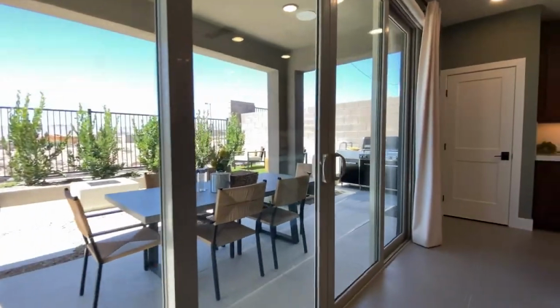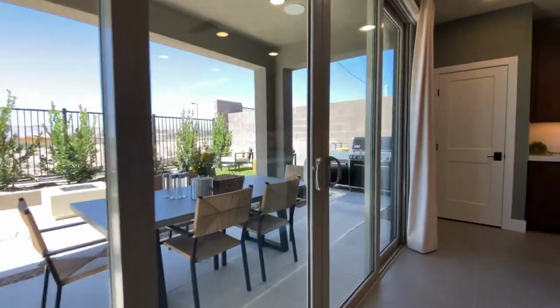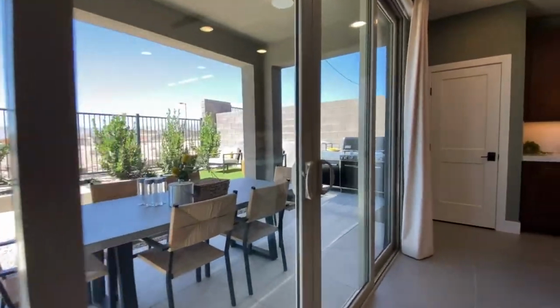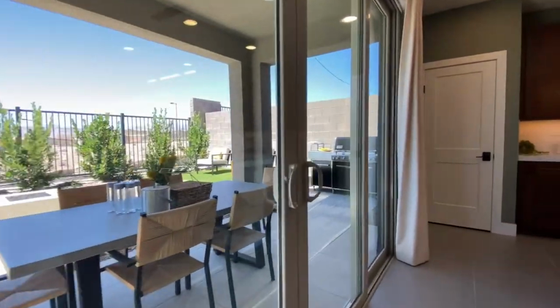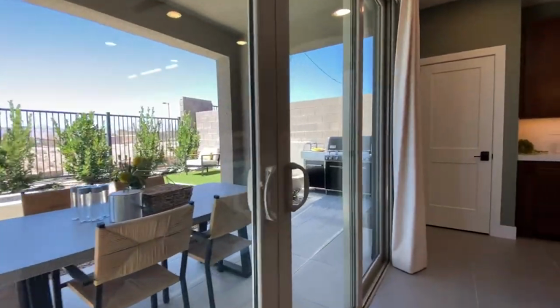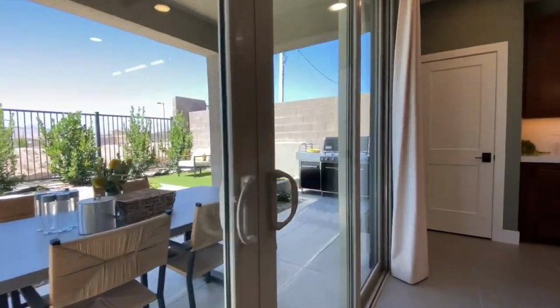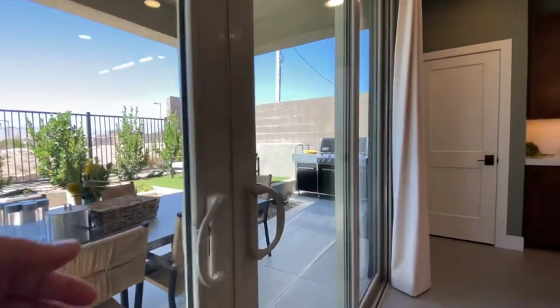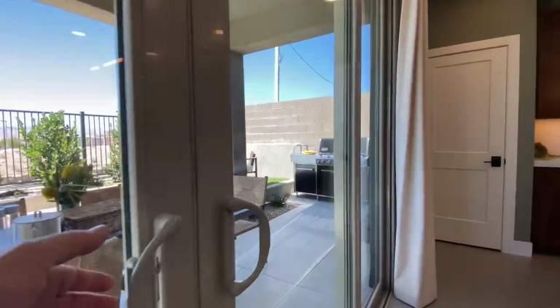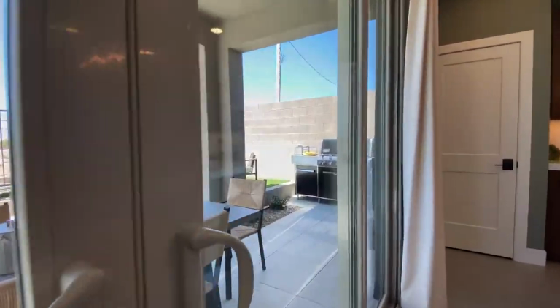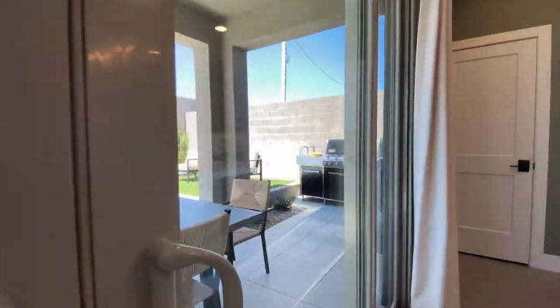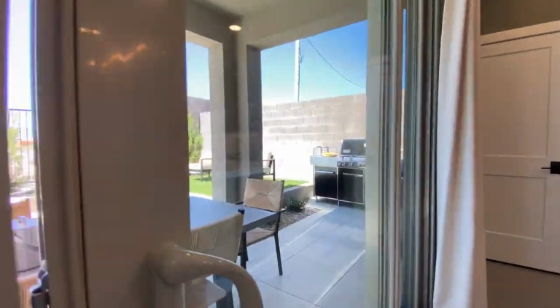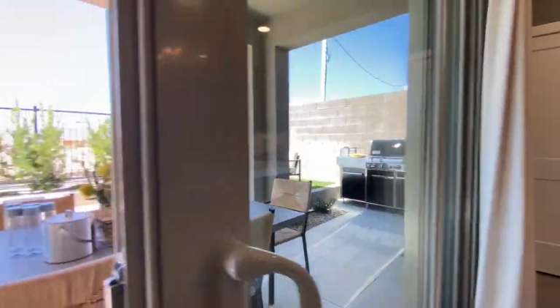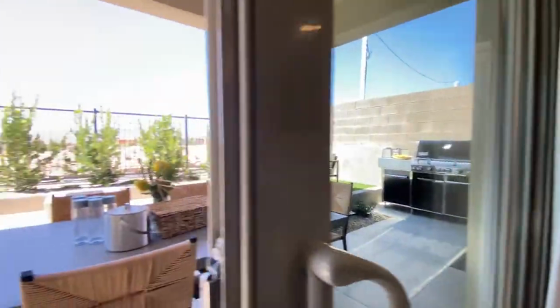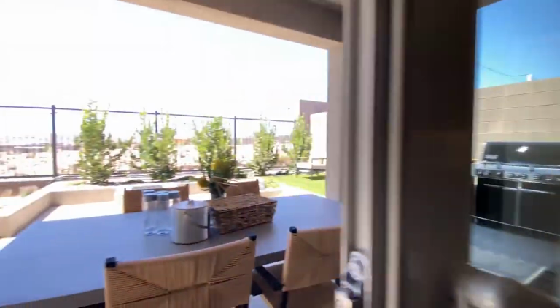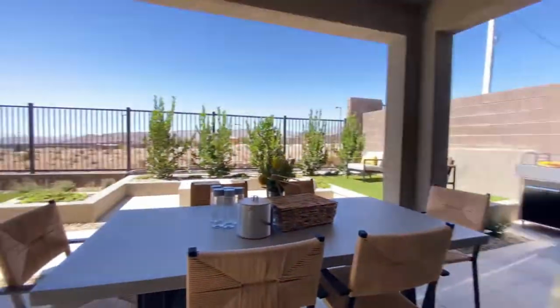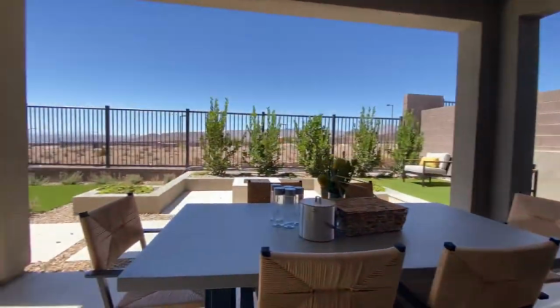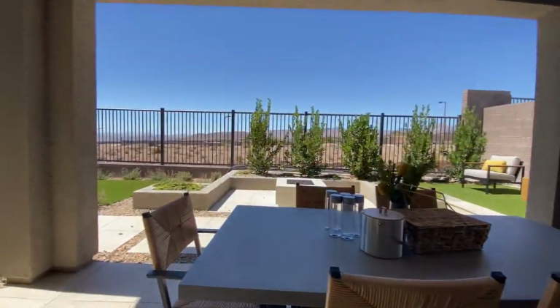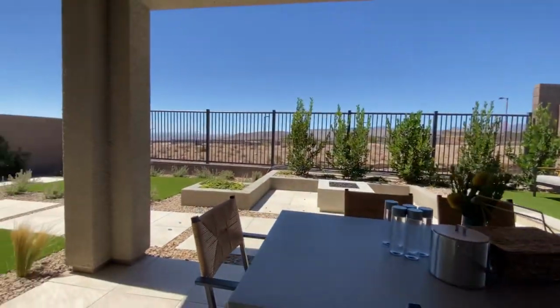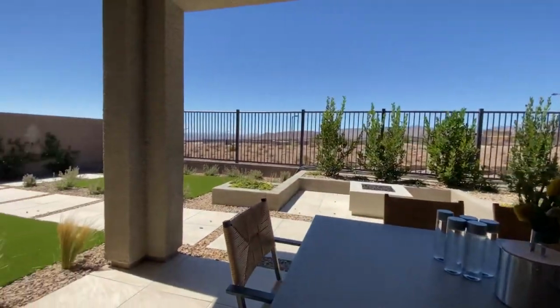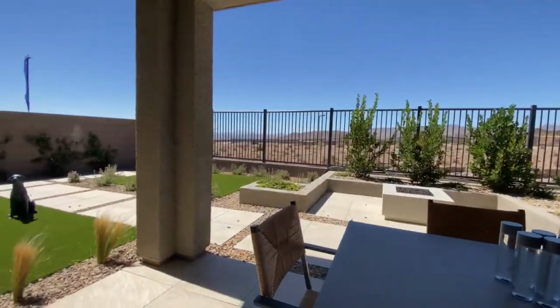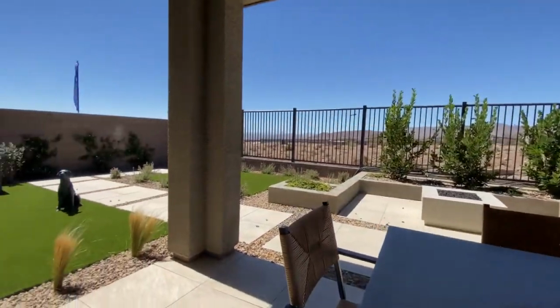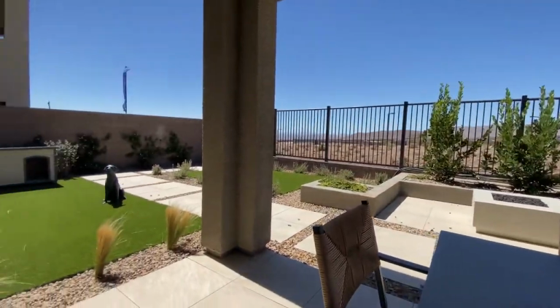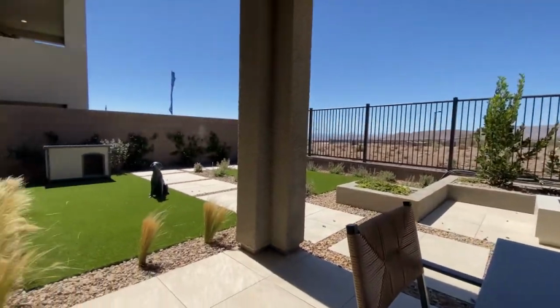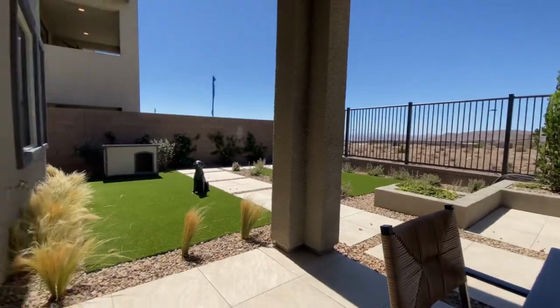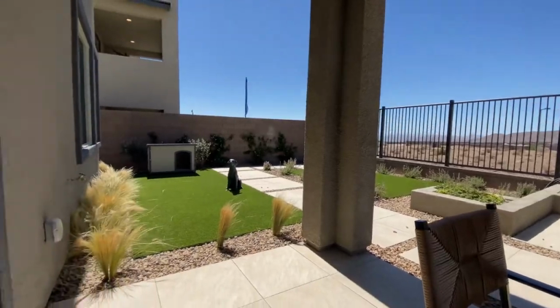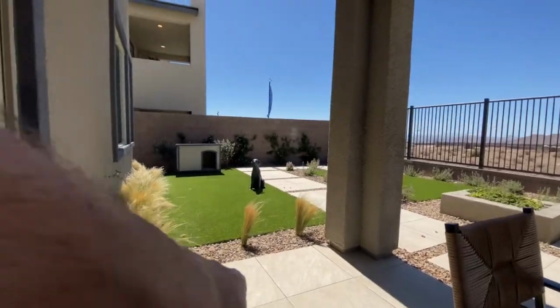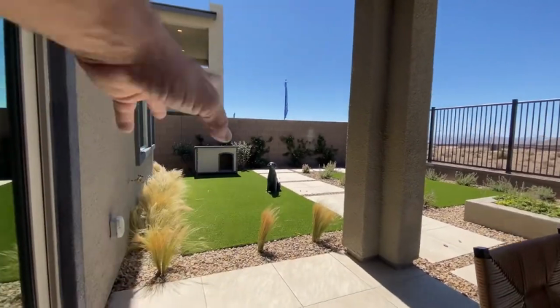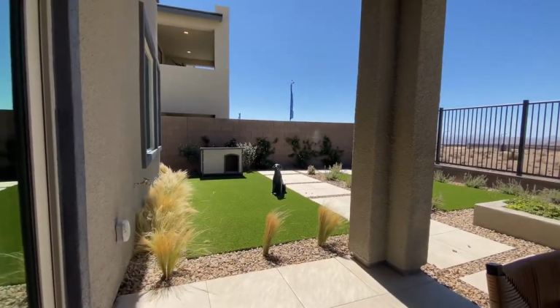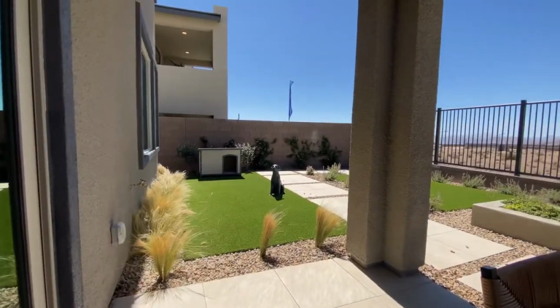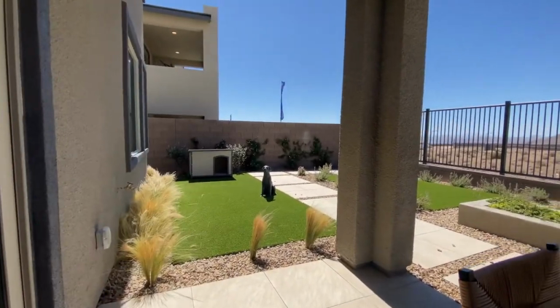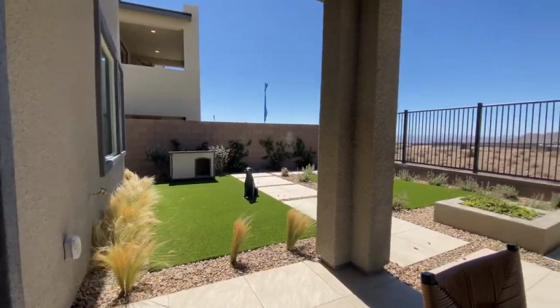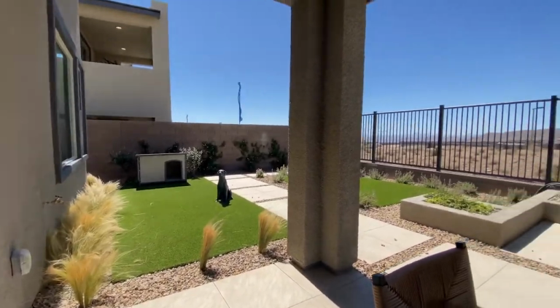Covered patio comes with the base price — obviously not the tile or anything else in the backyard.